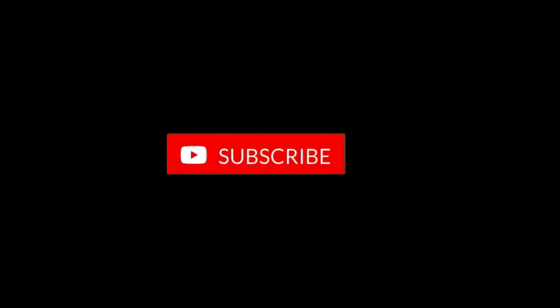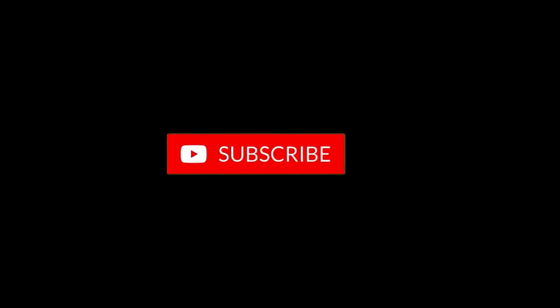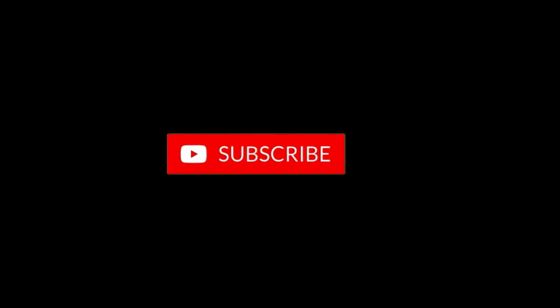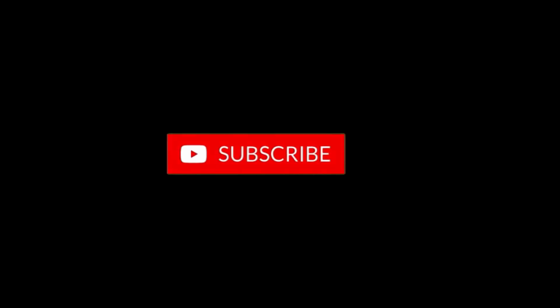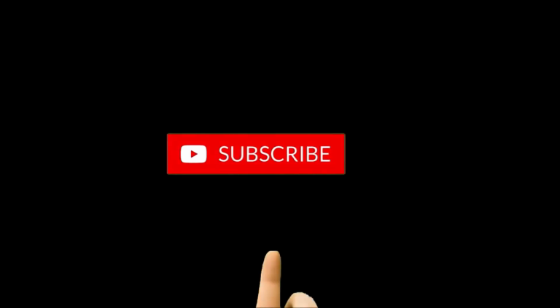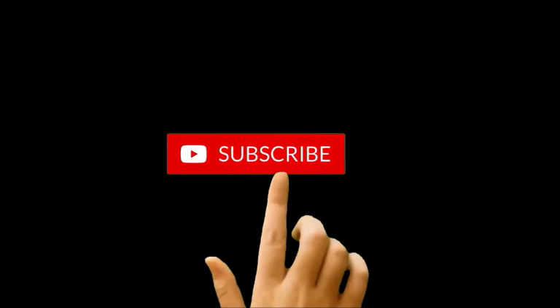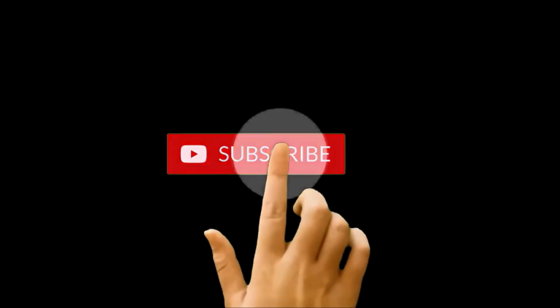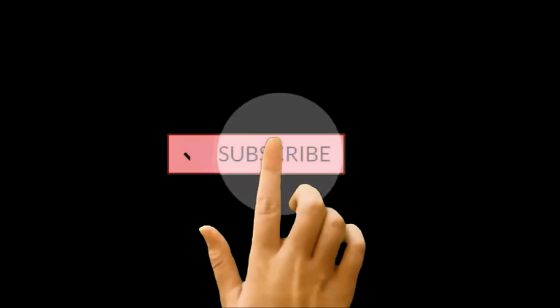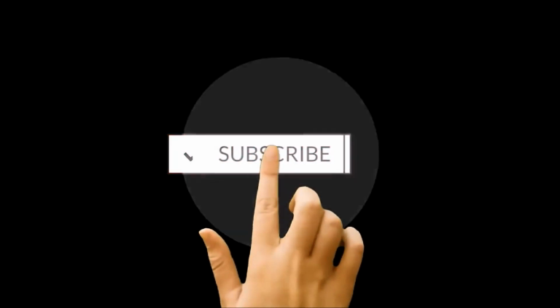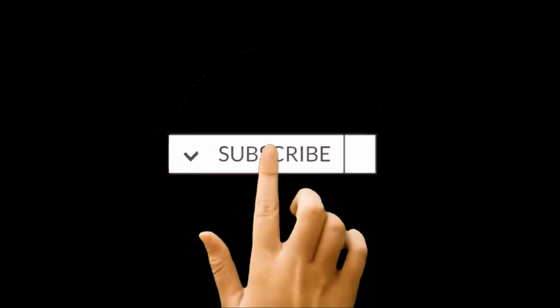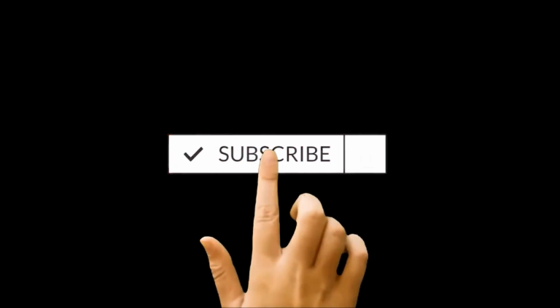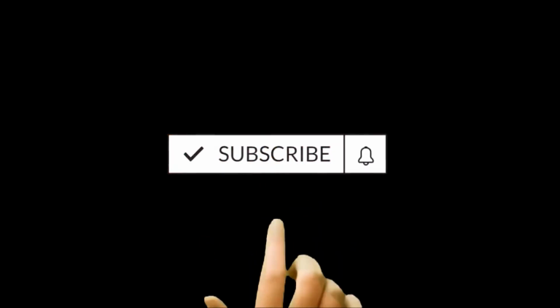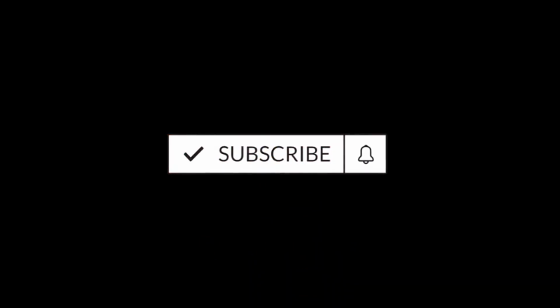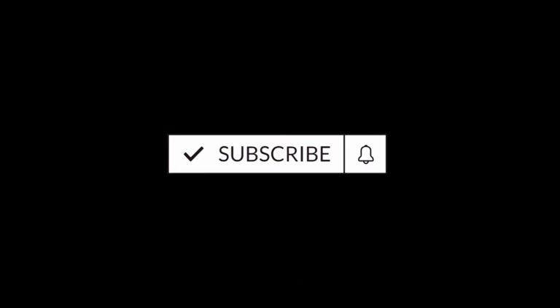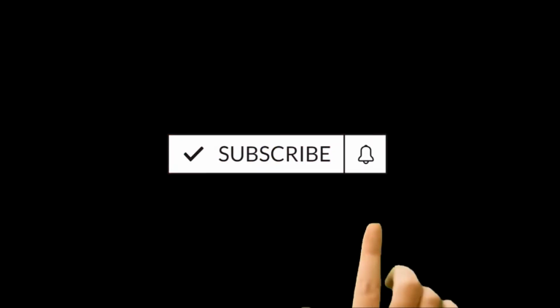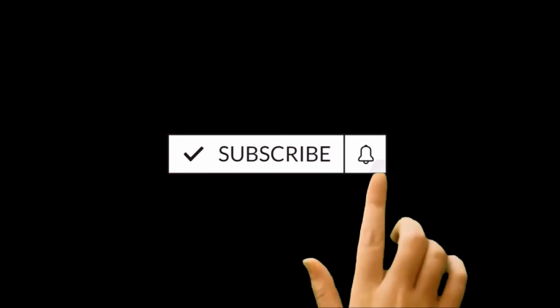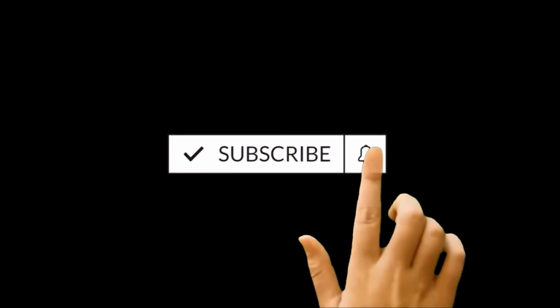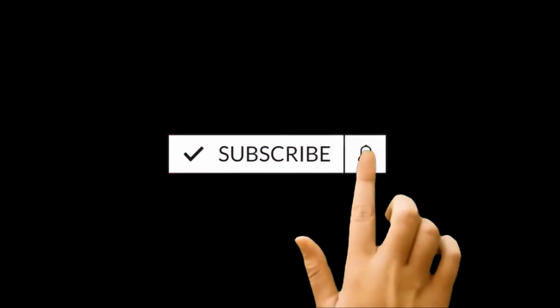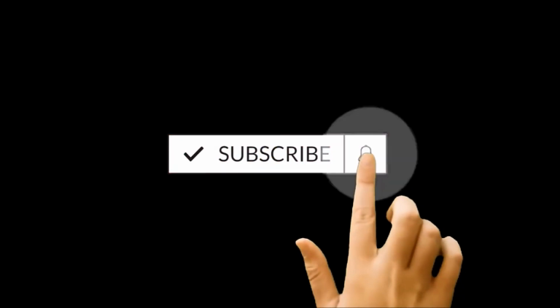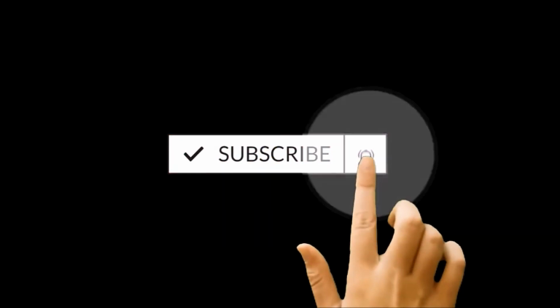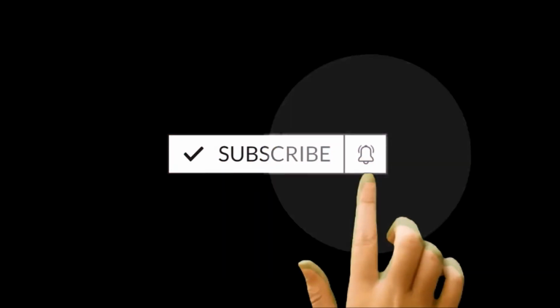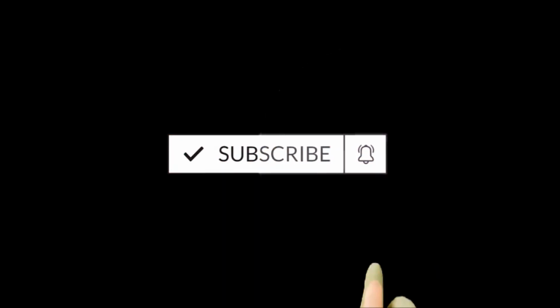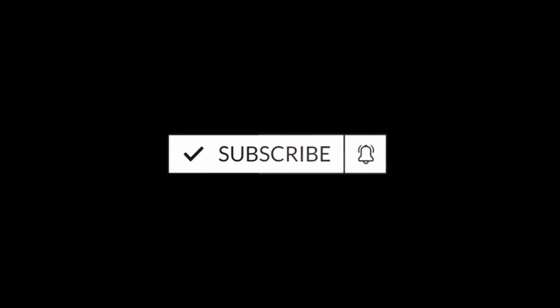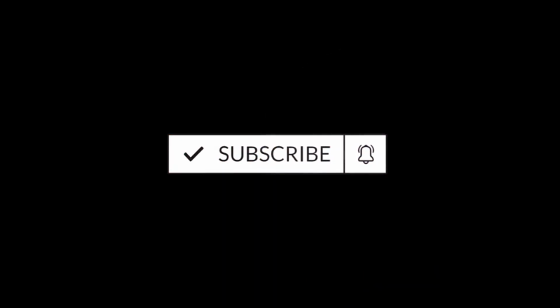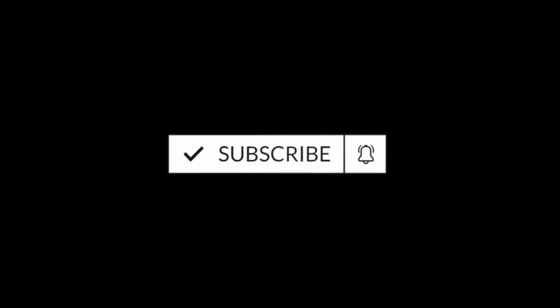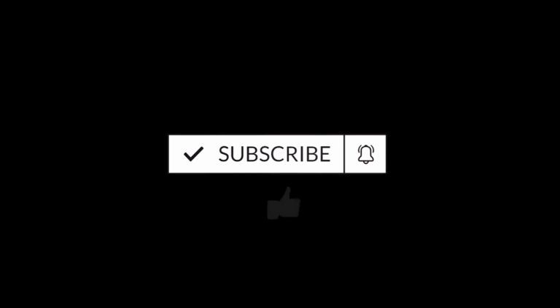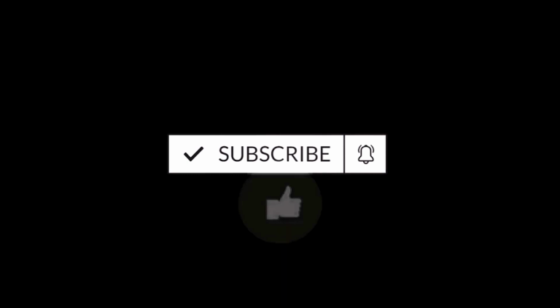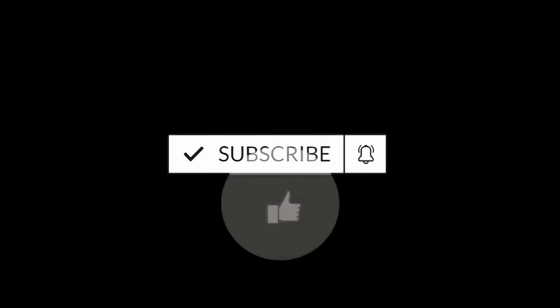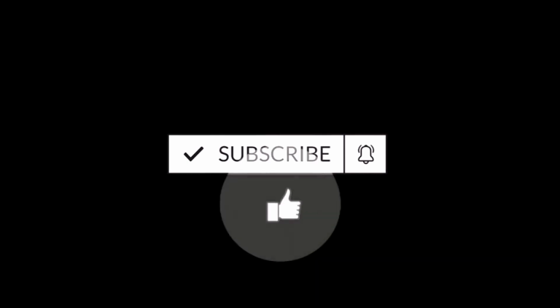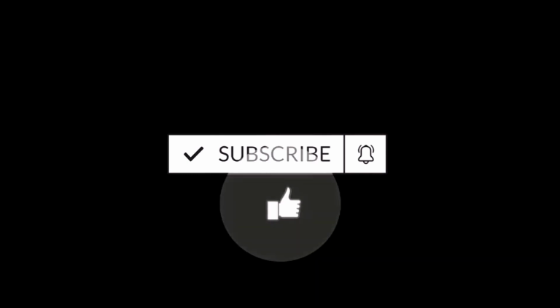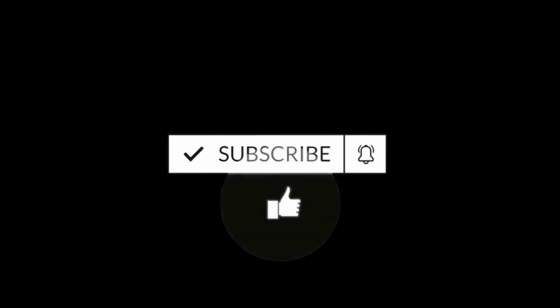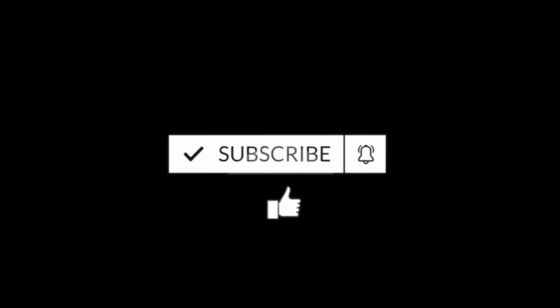But before we start, if you're new to this channel, then do not forget to hit the subscribe button and press the bell icon to get the notification for future uploads.